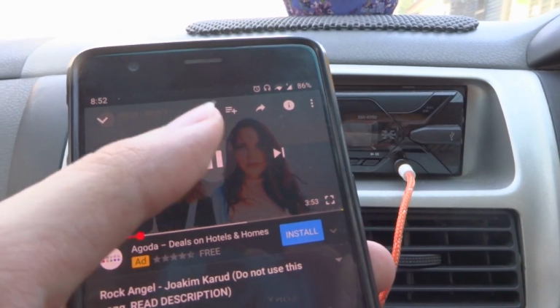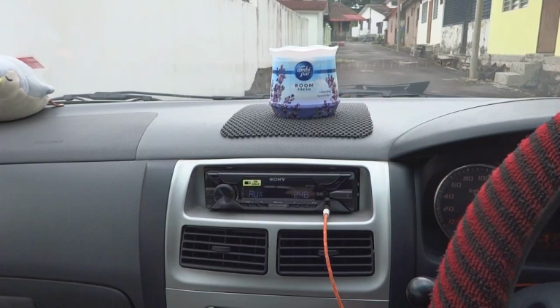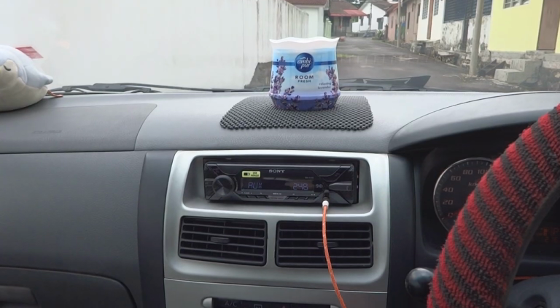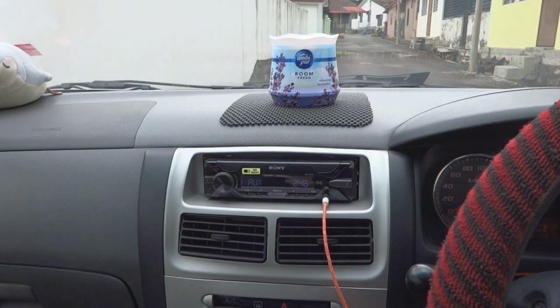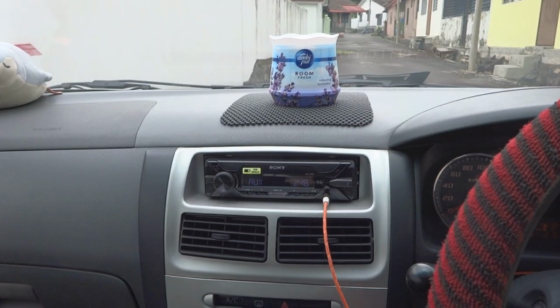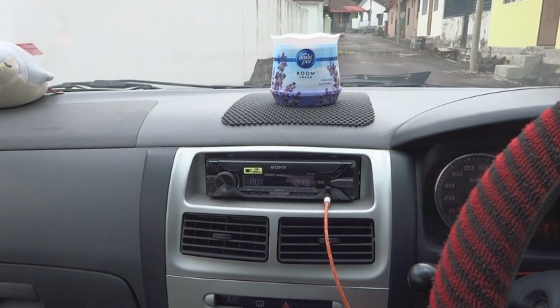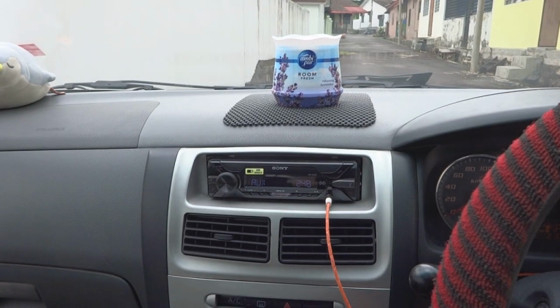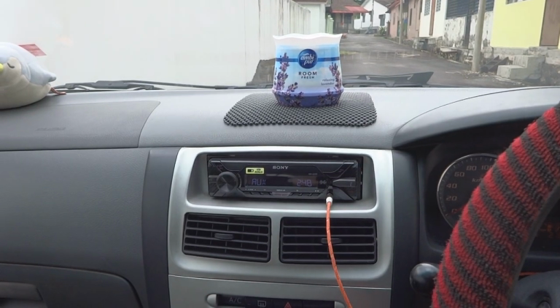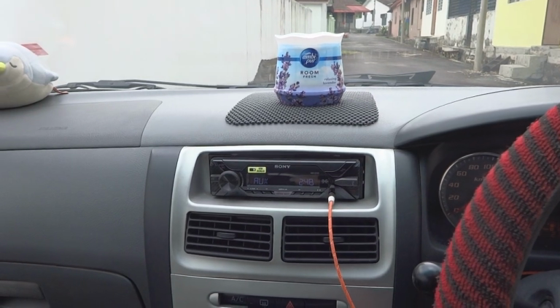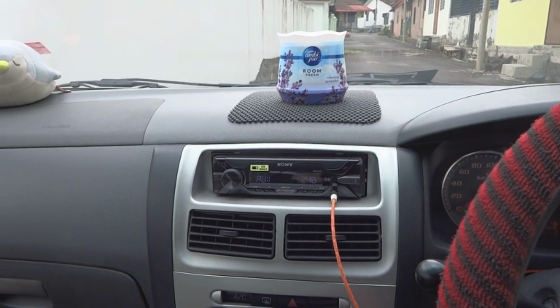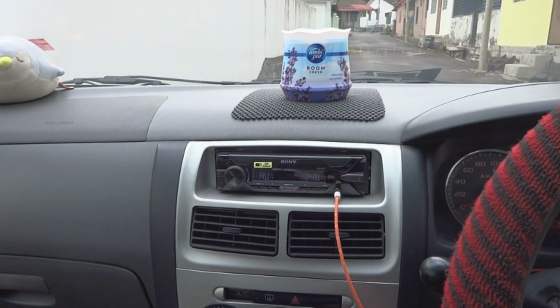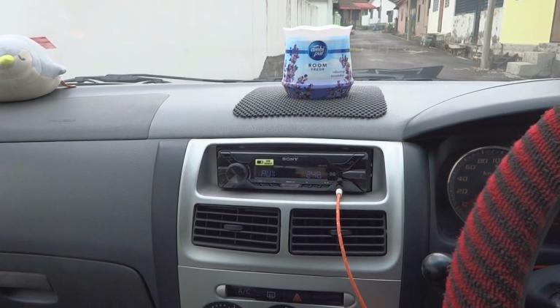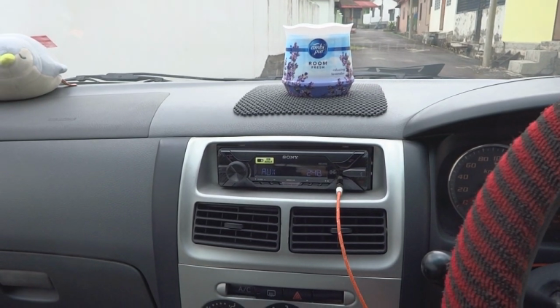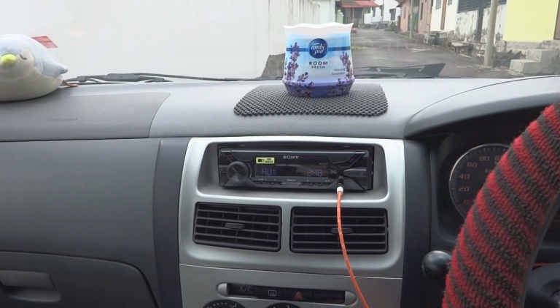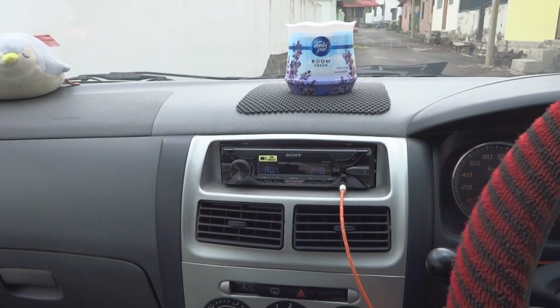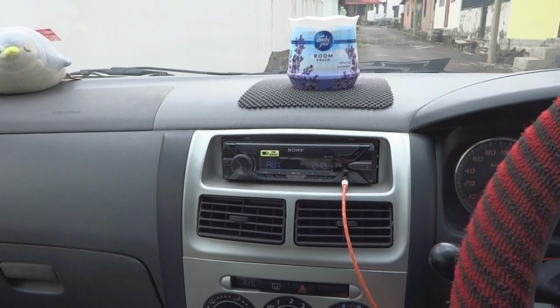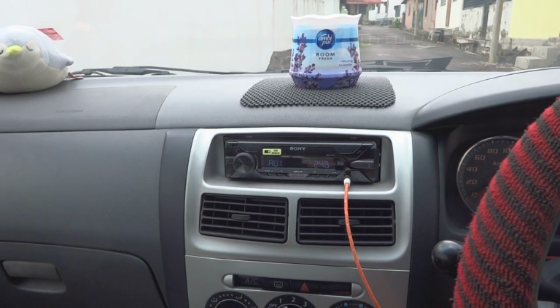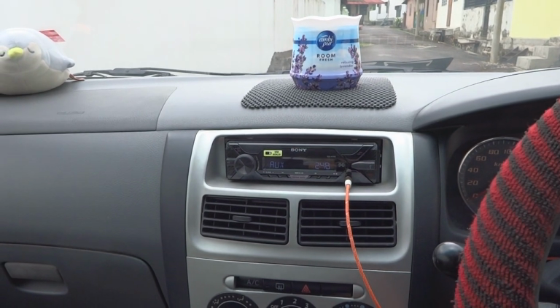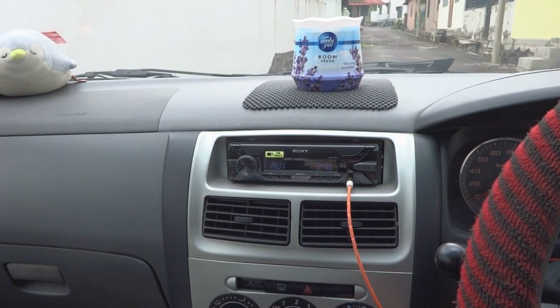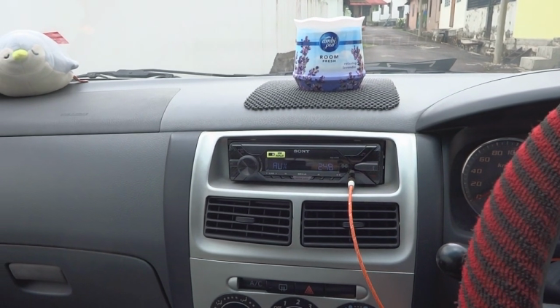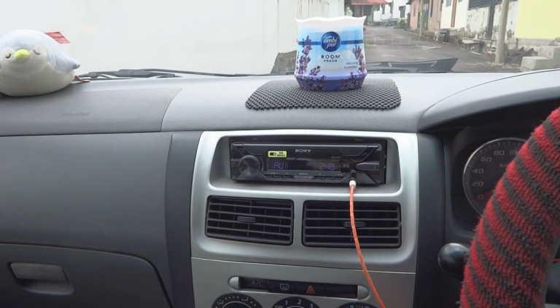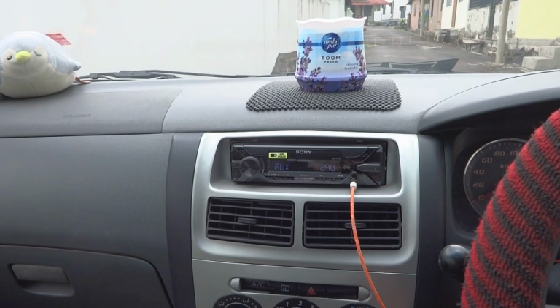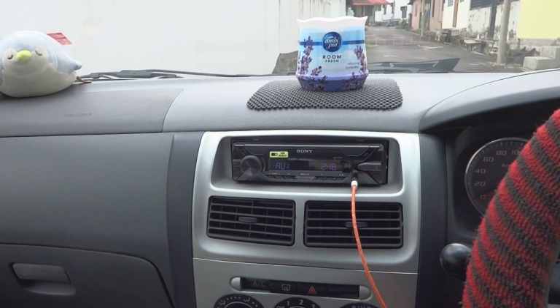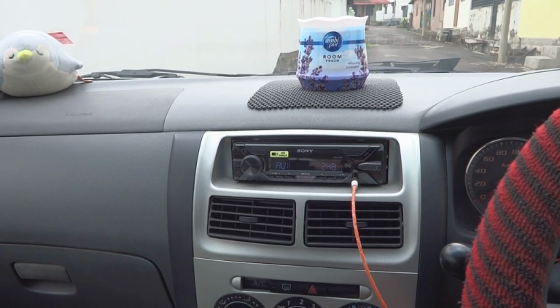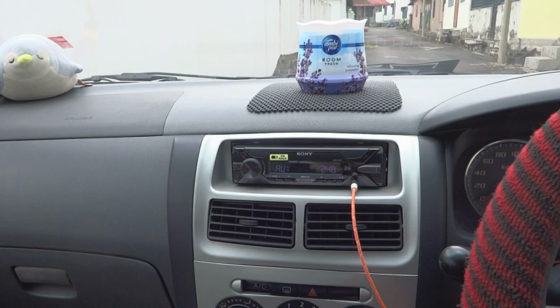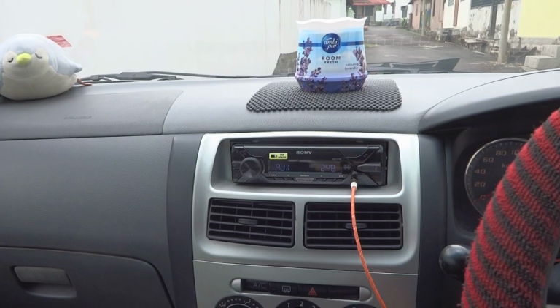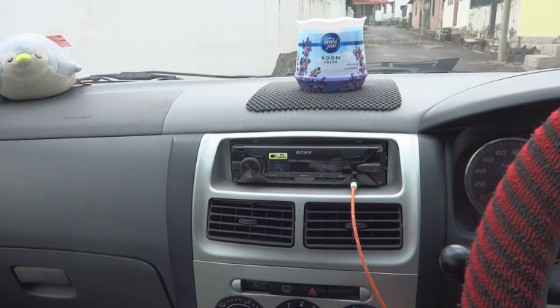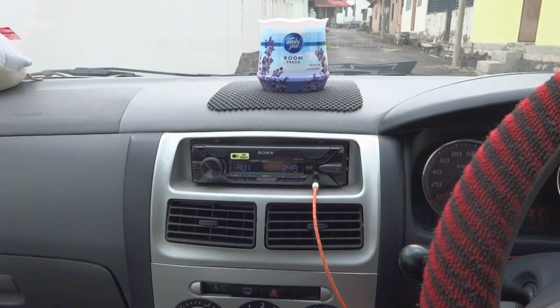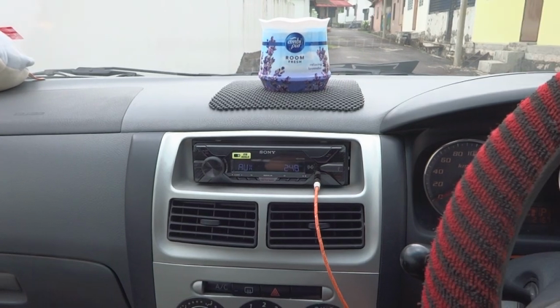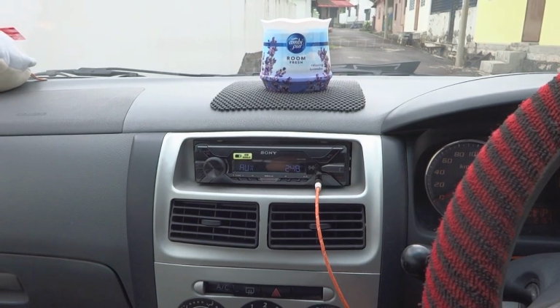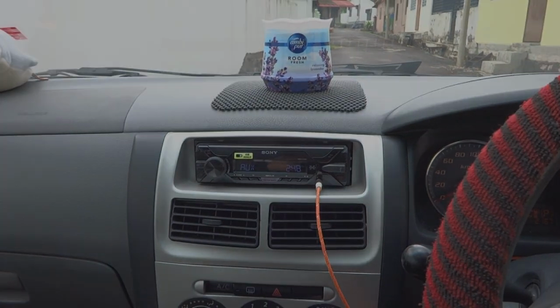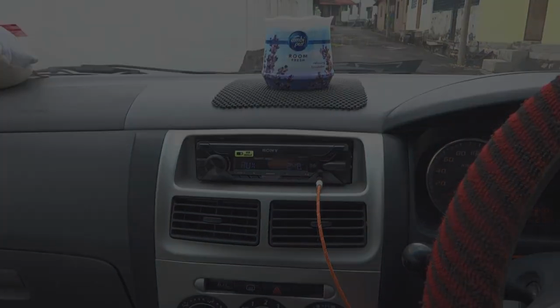Just so to tell guys, I'll be installing these new speakers onto my Parador Viva. So let's begin.